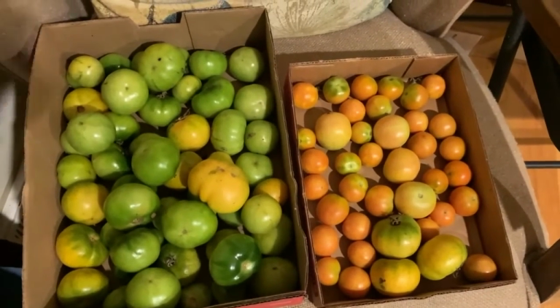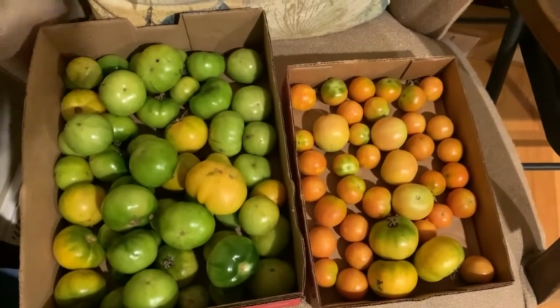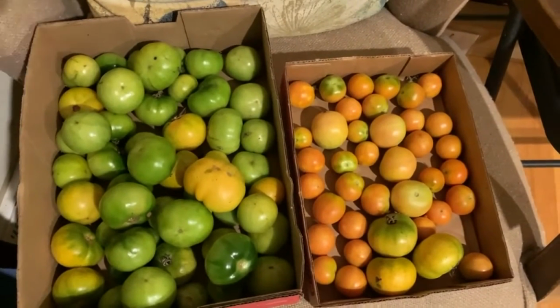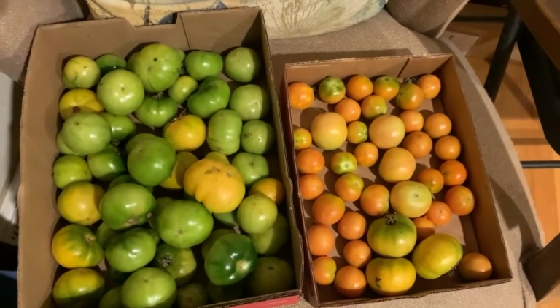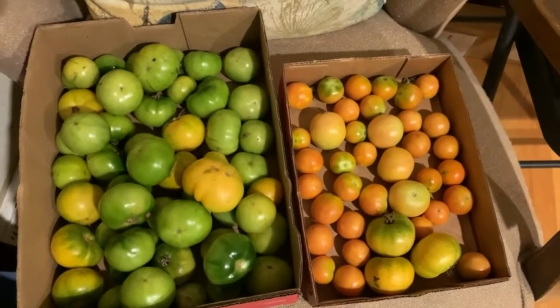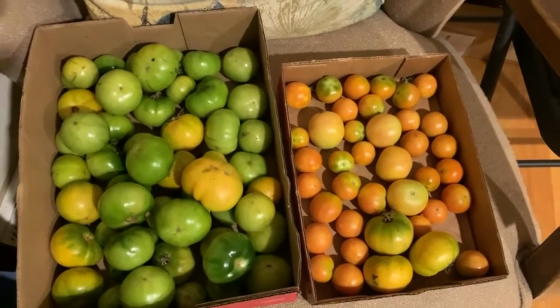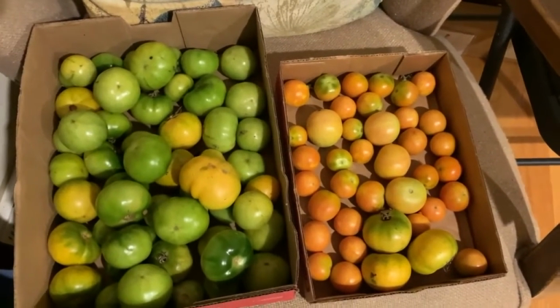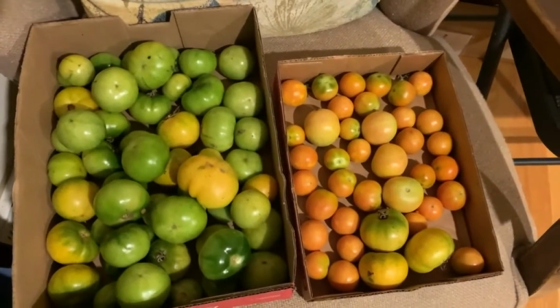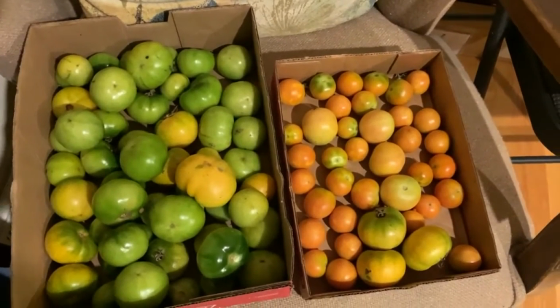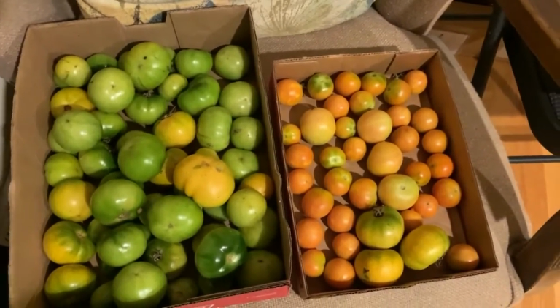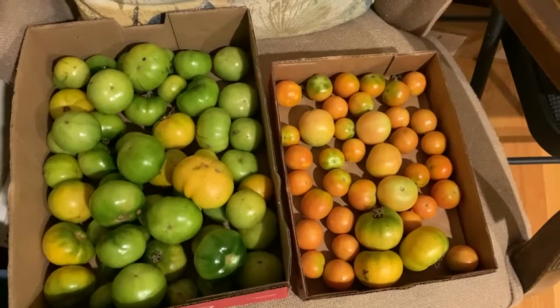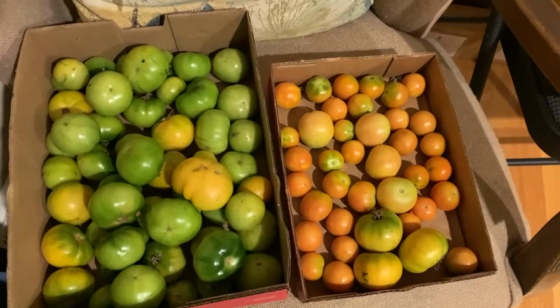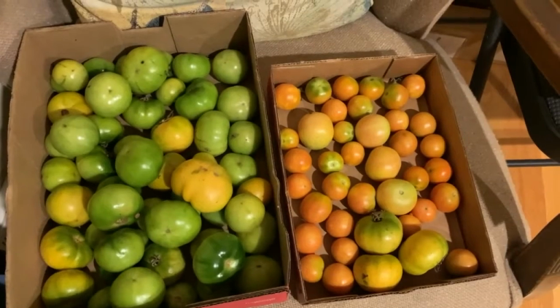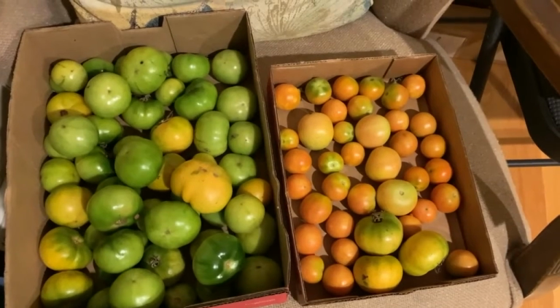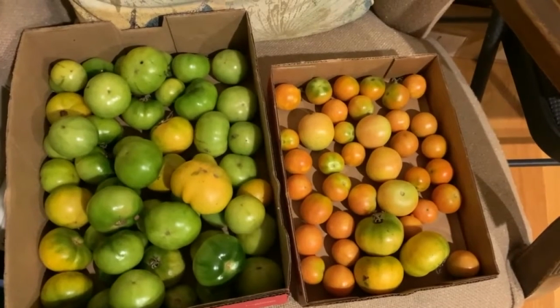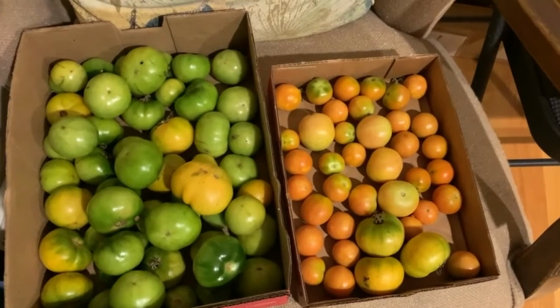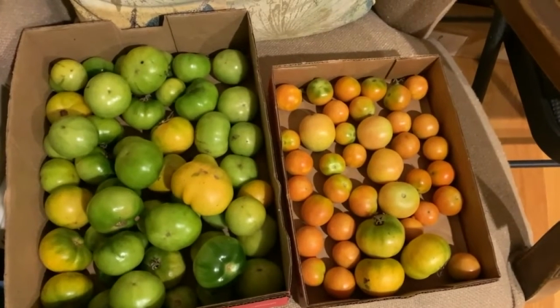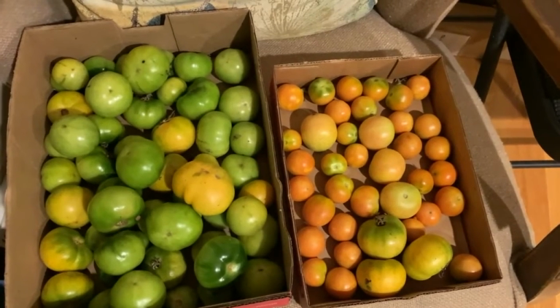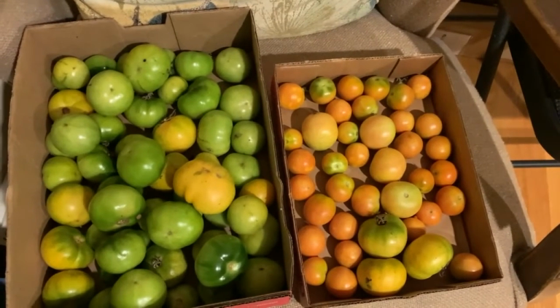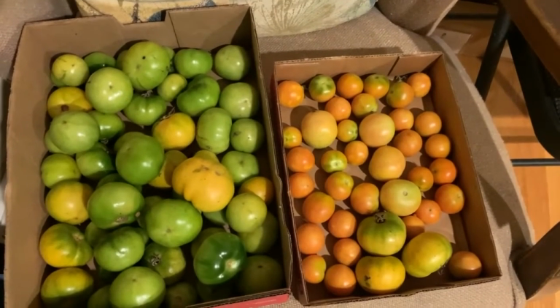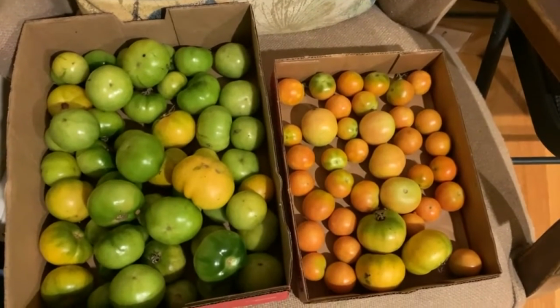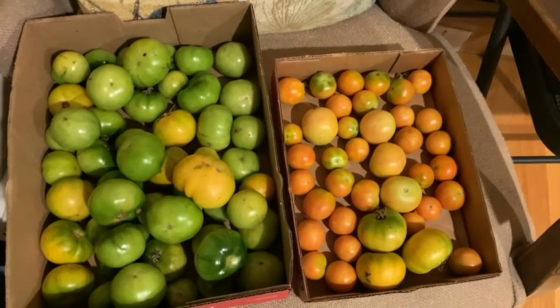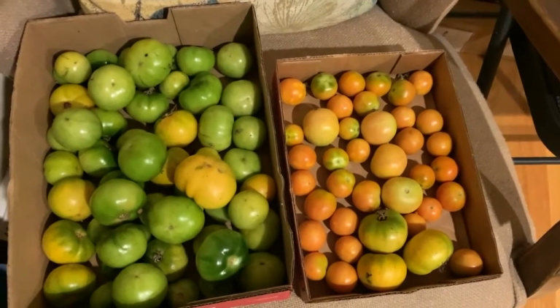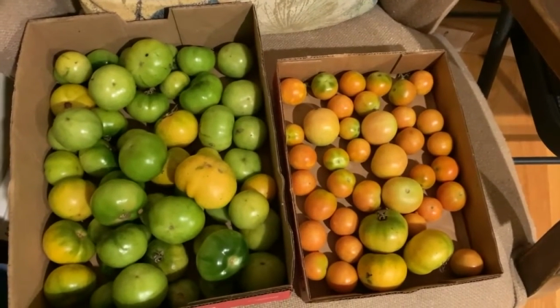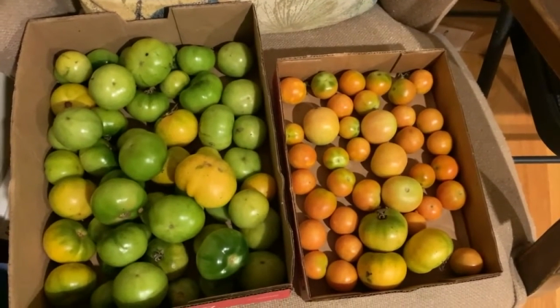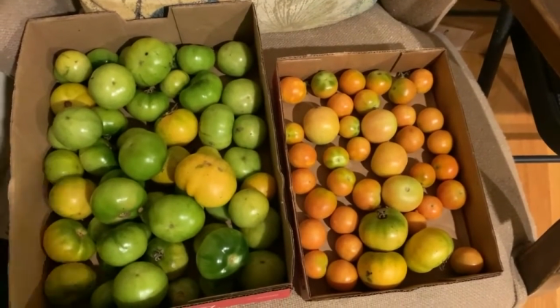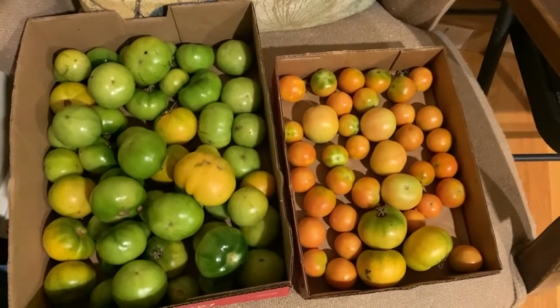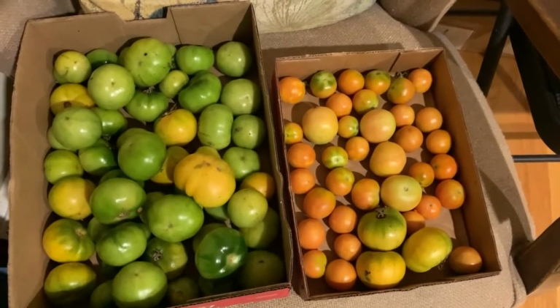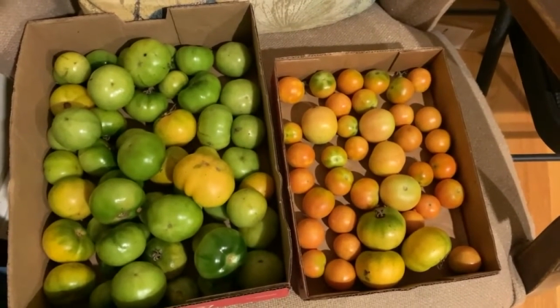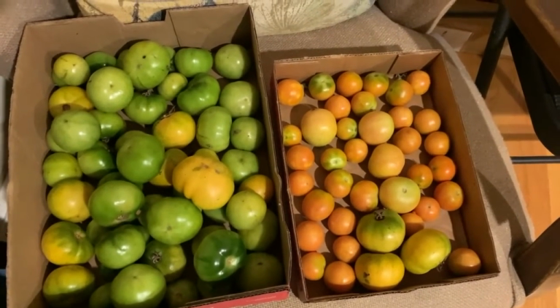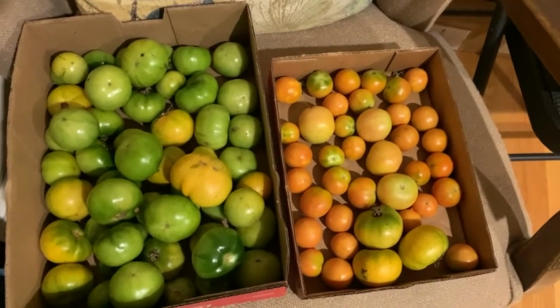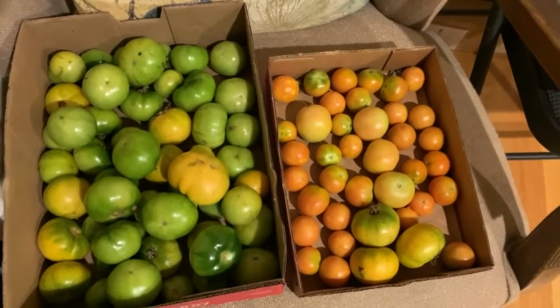Anyhow, this is Food: All You Never Wanted to Know. Take care.